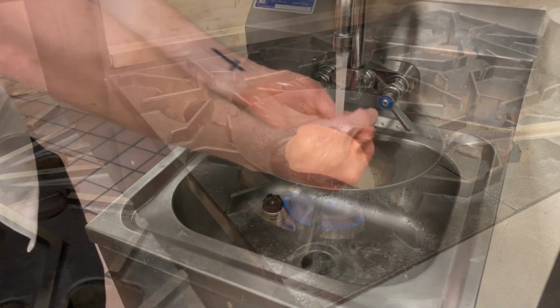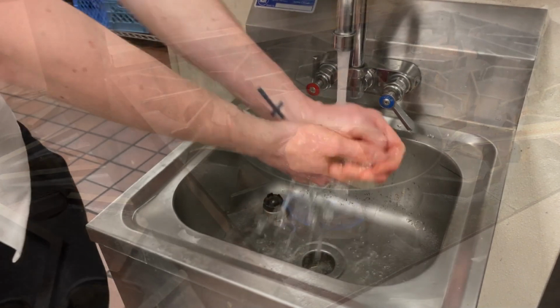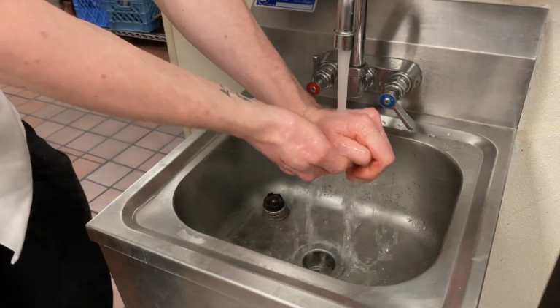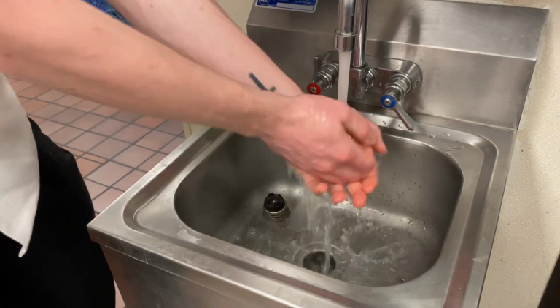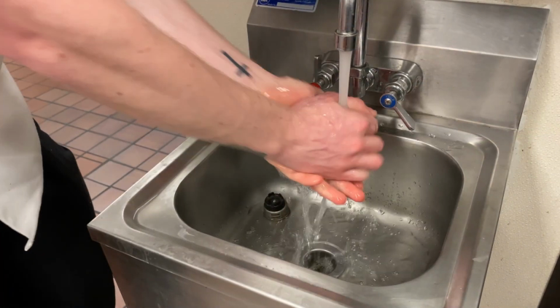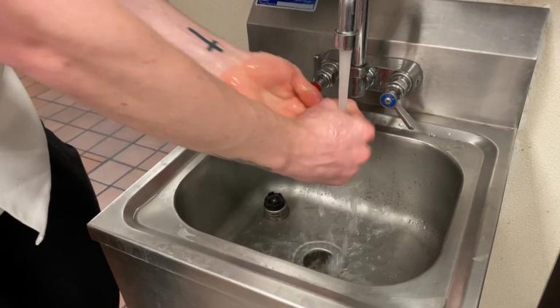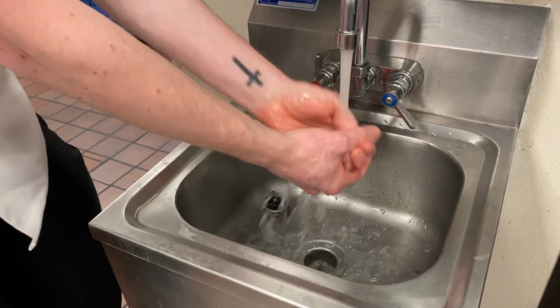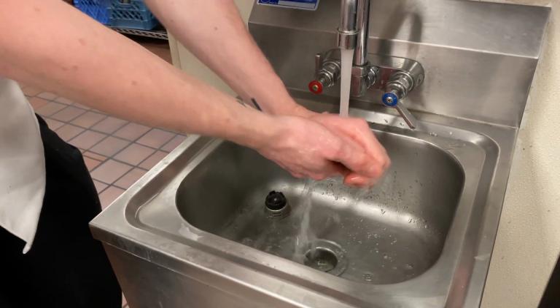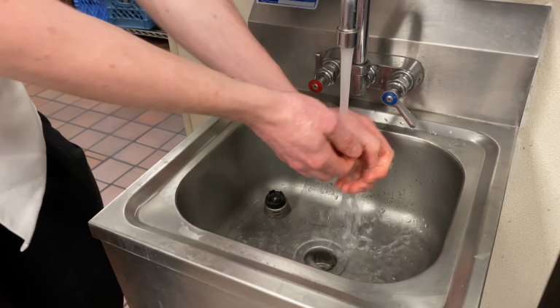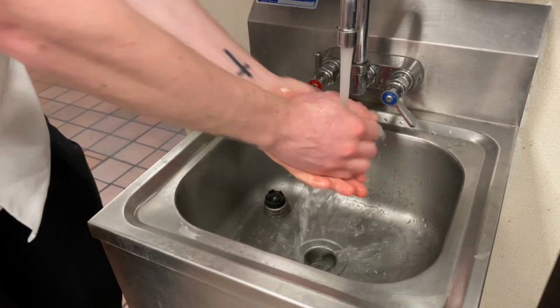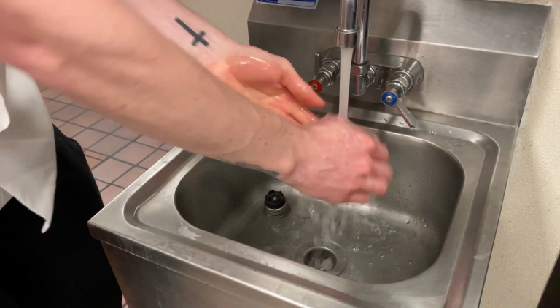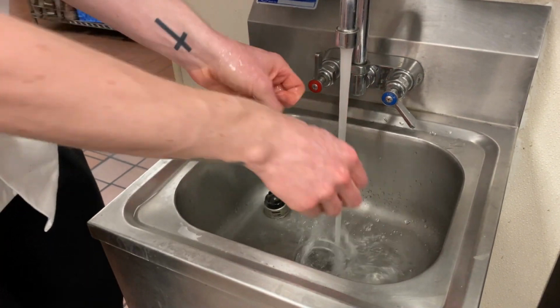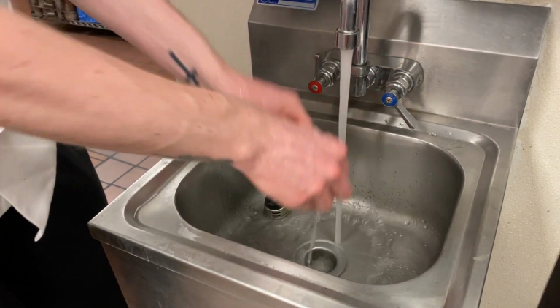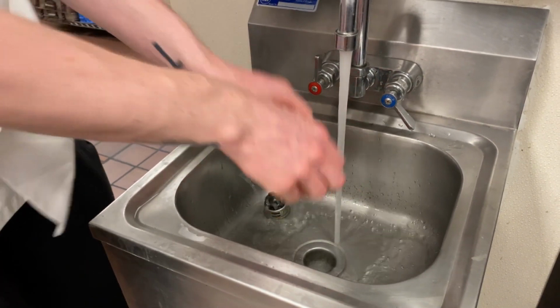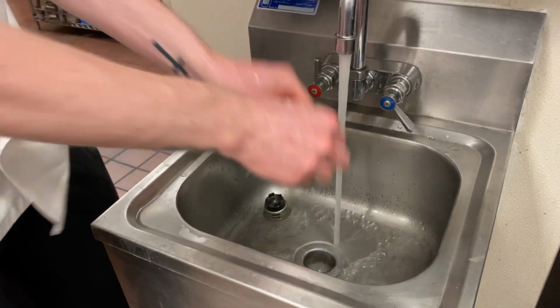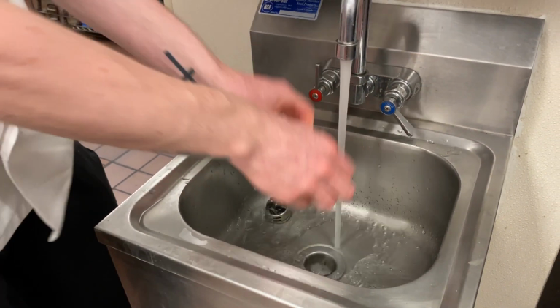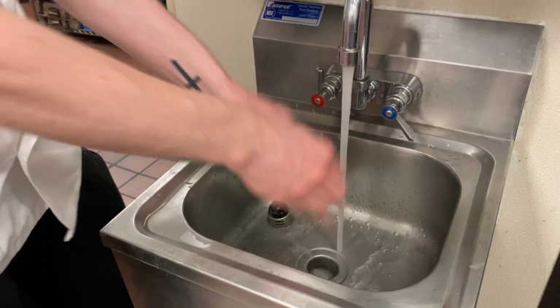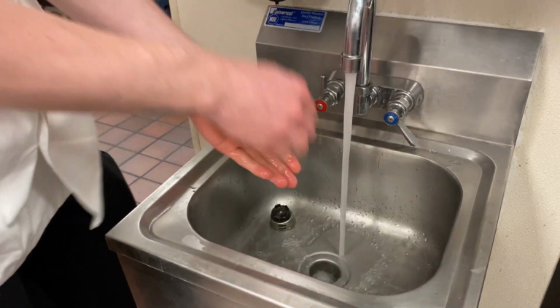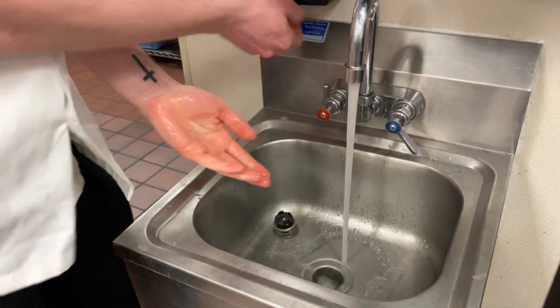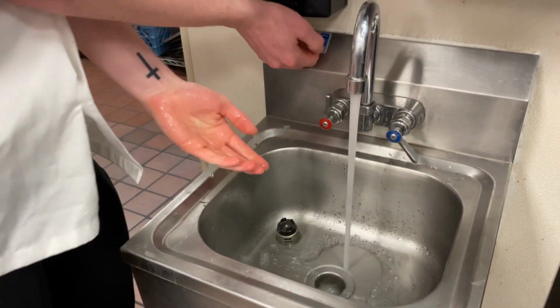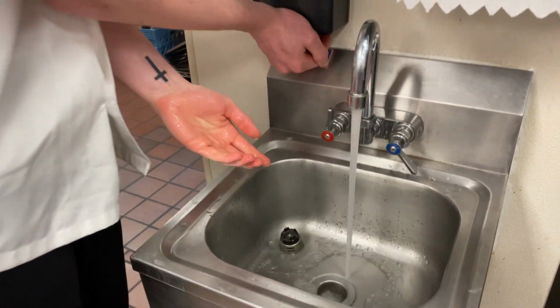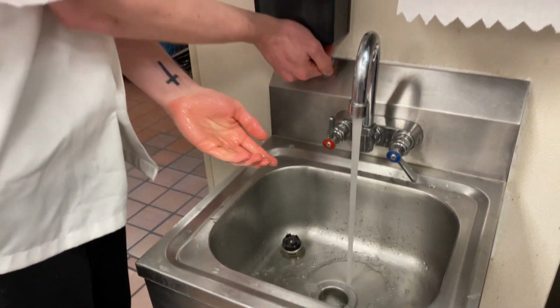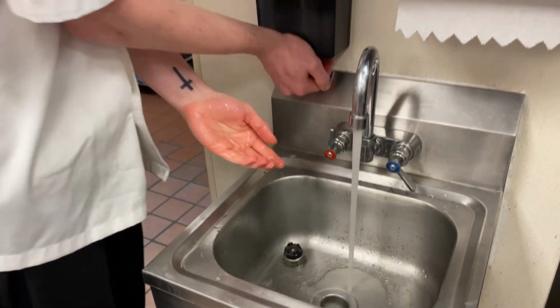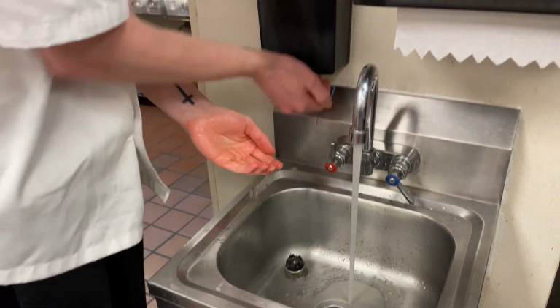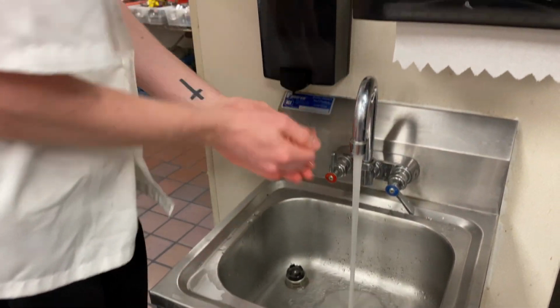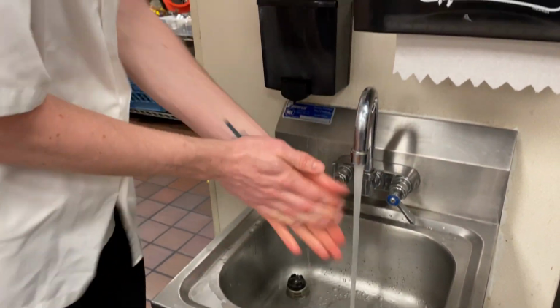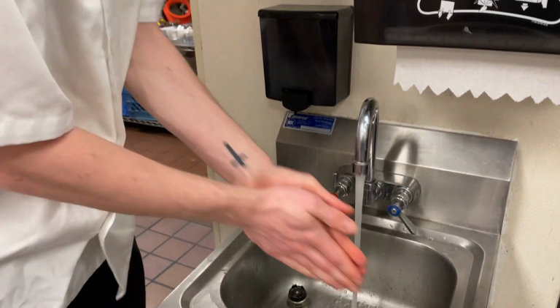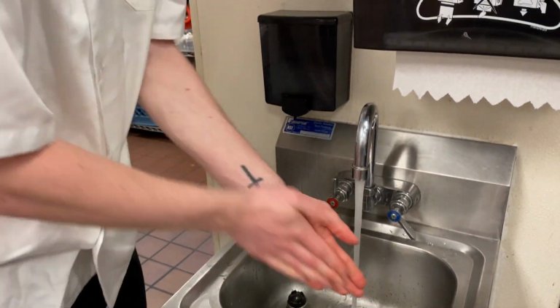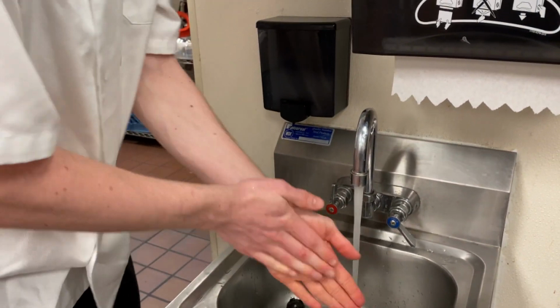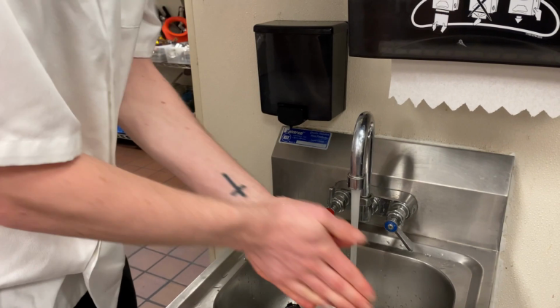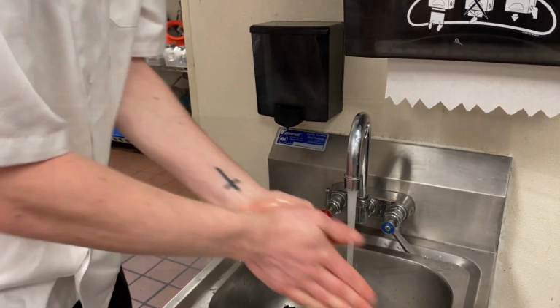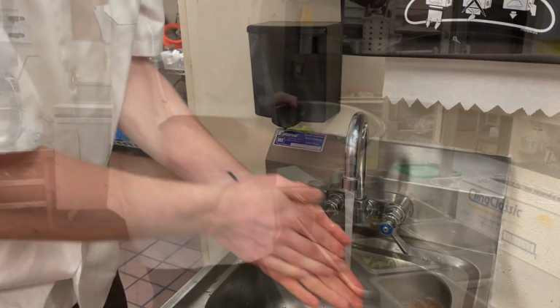After you handle raw meat, you want to wash your hands for sure.